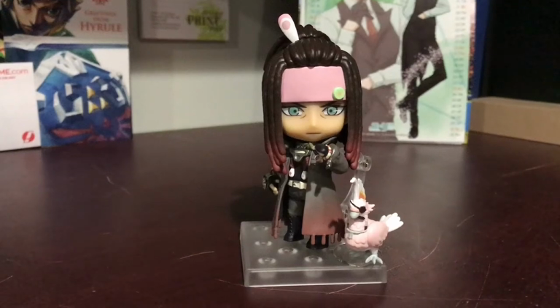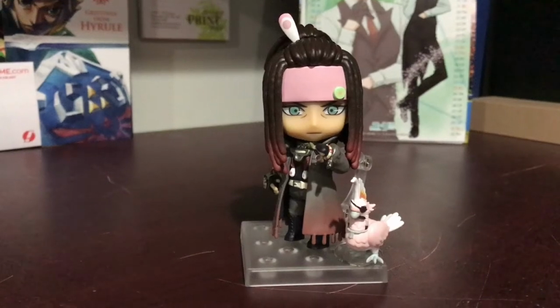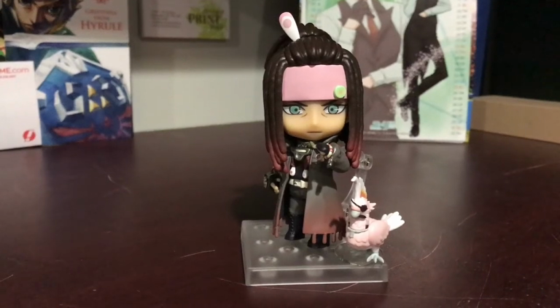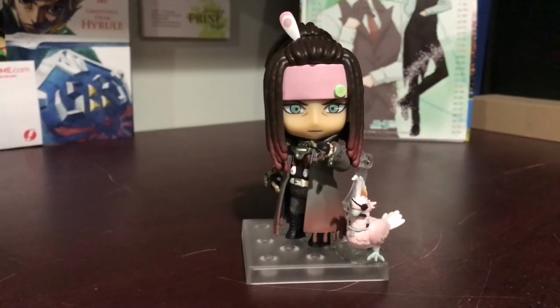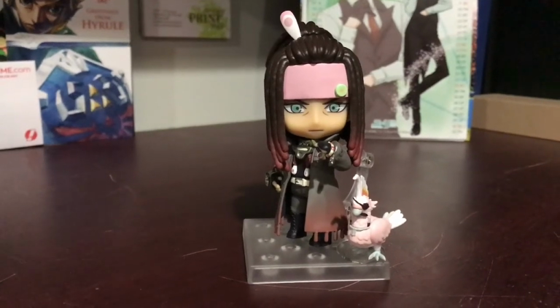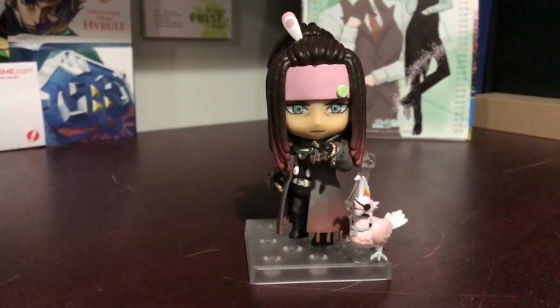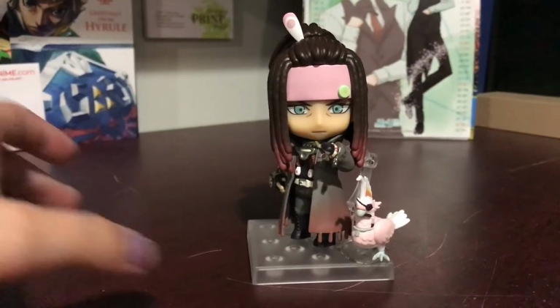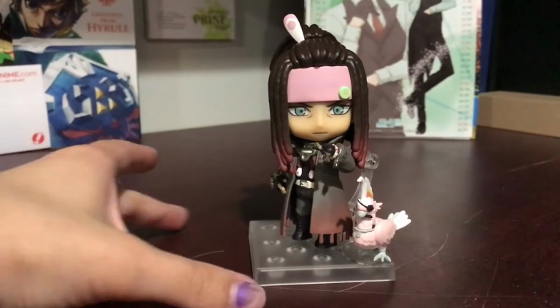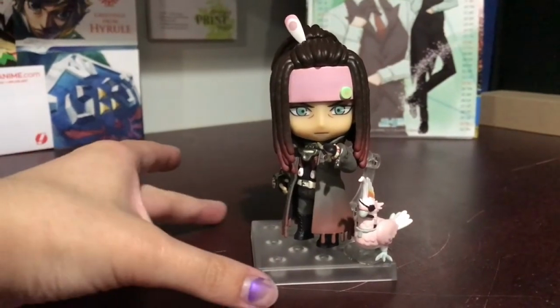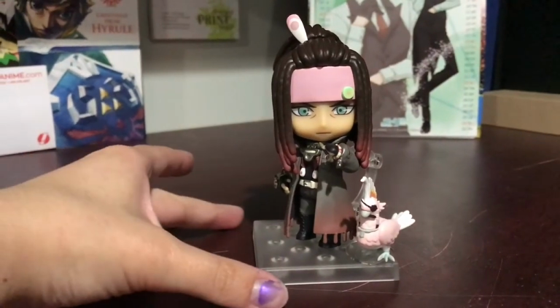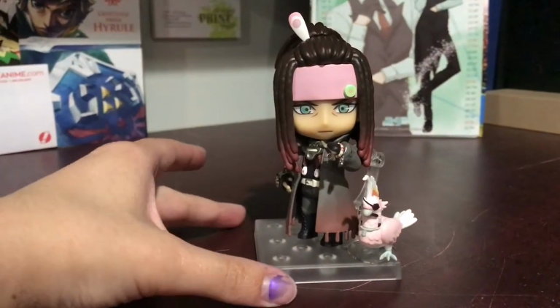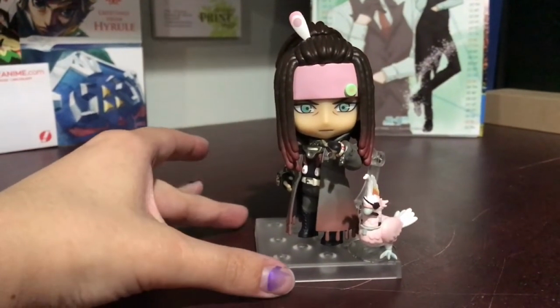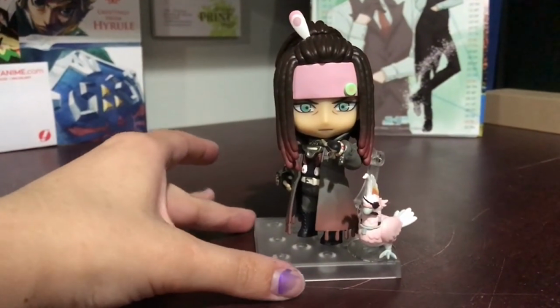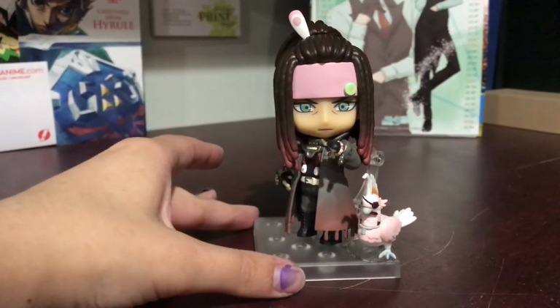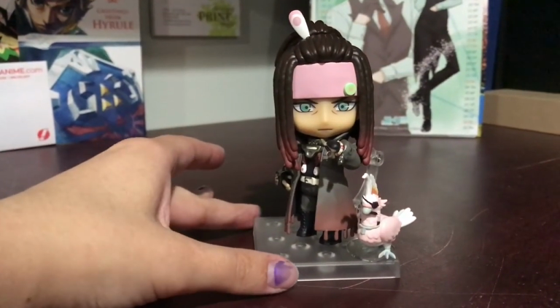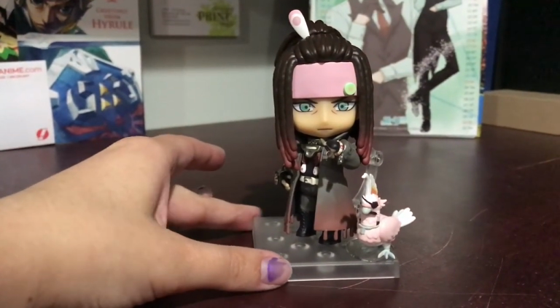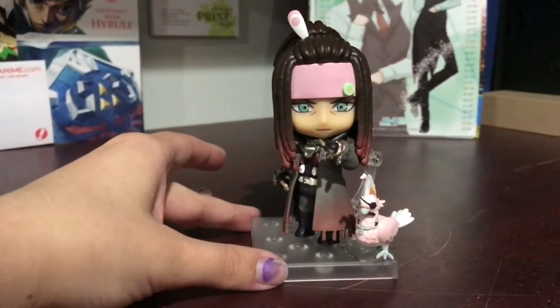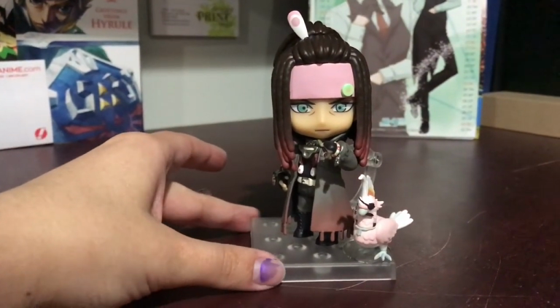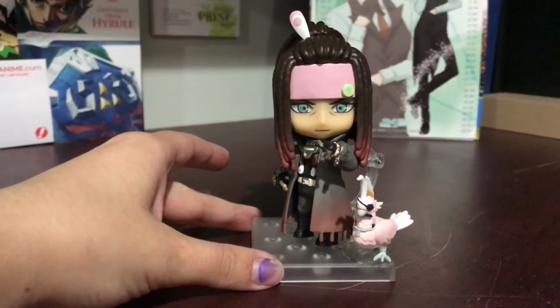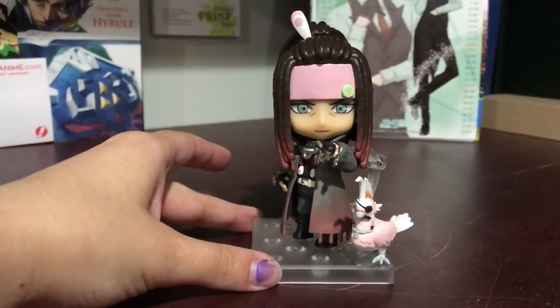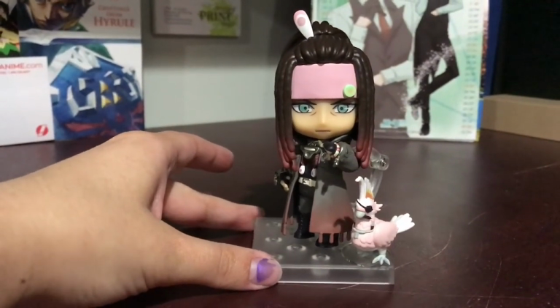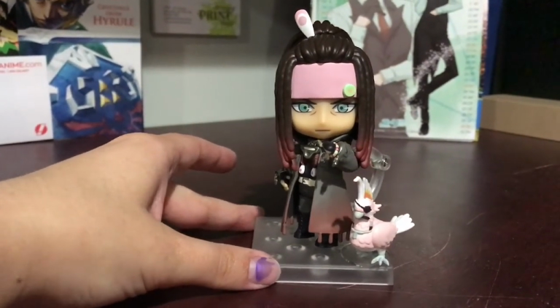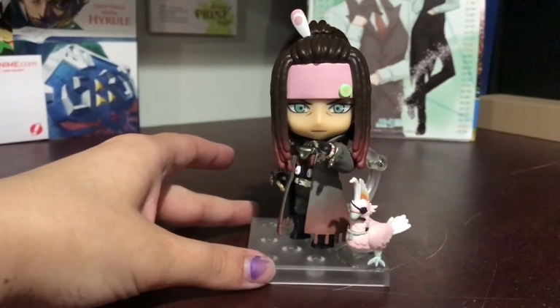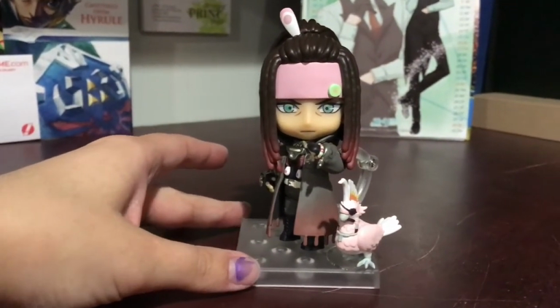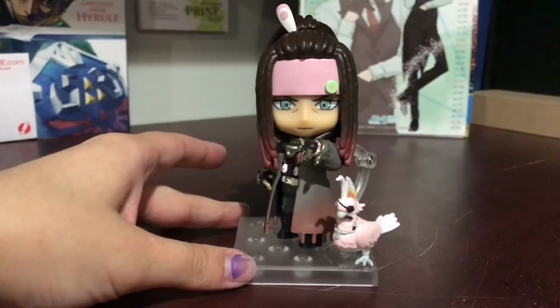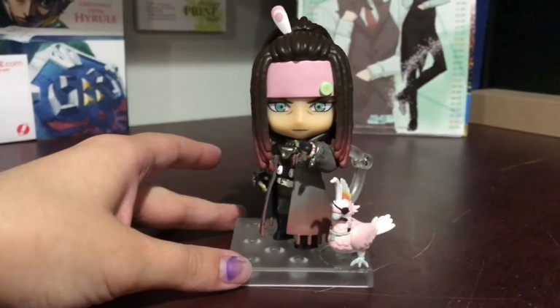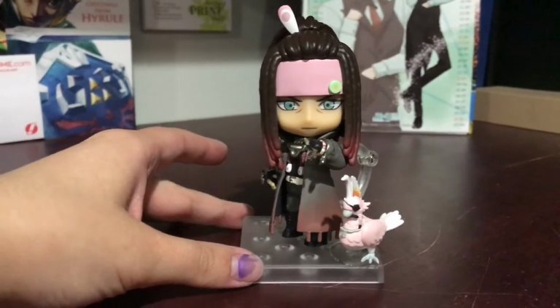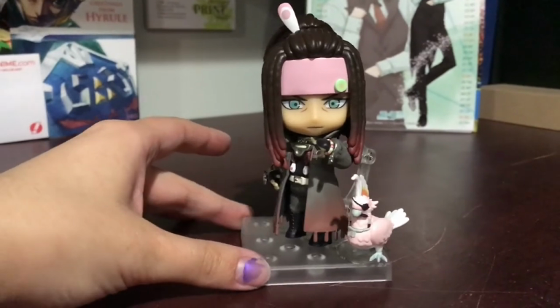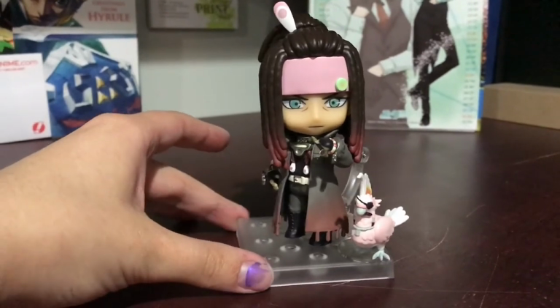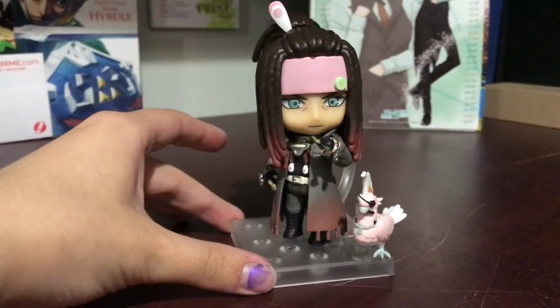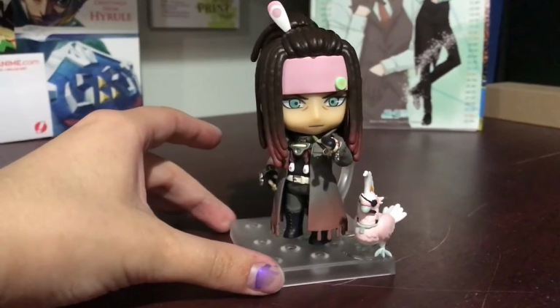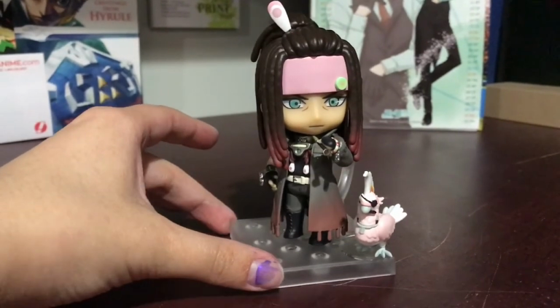Hey everyone, it's Gidoo. In this video I'm going to be doing a closer look at Mink right here.